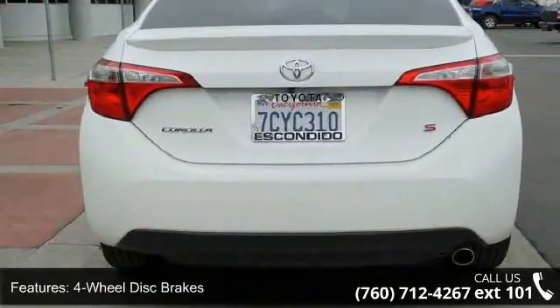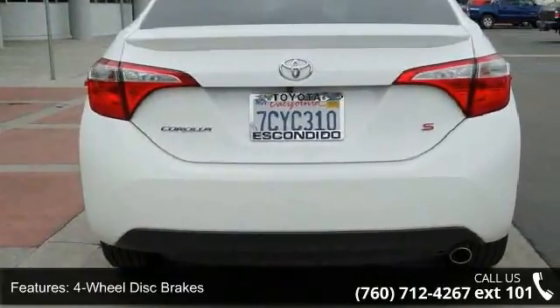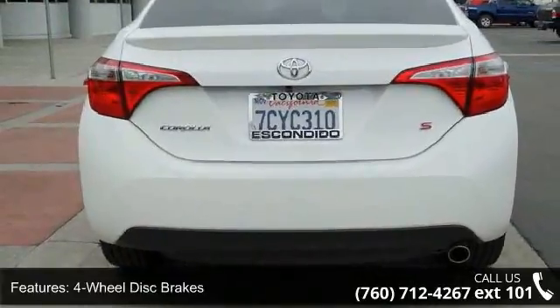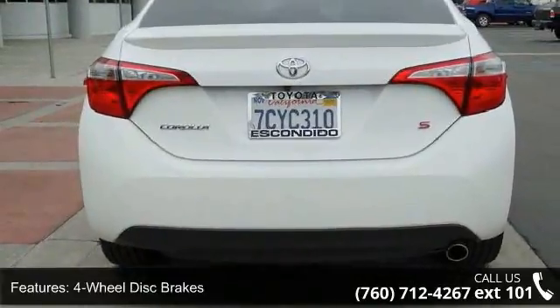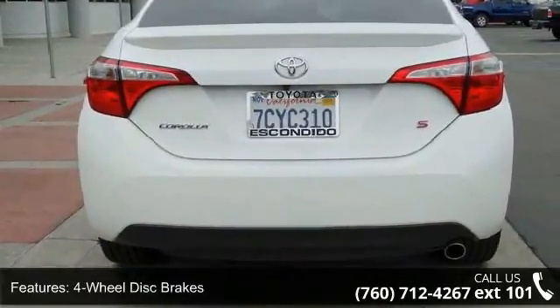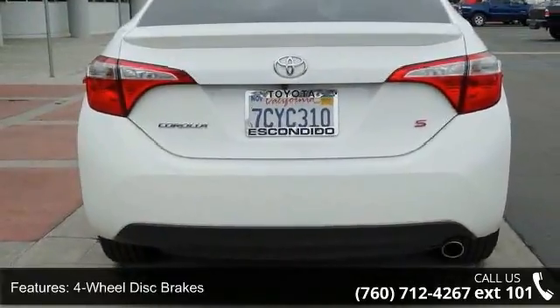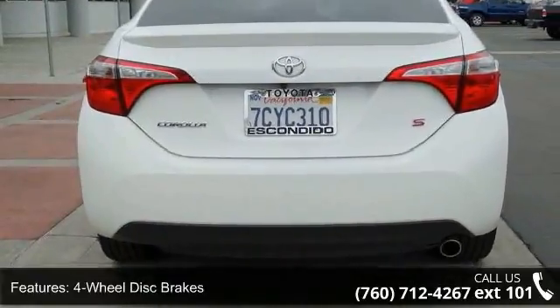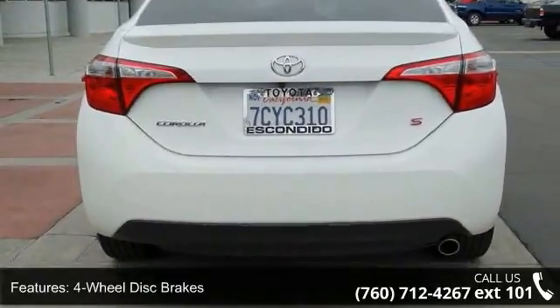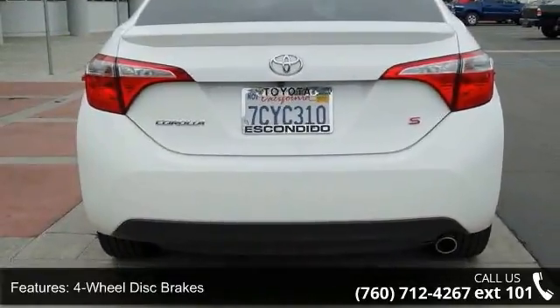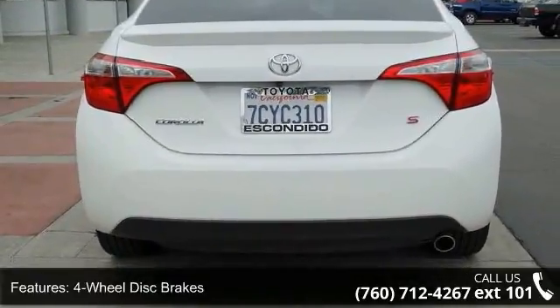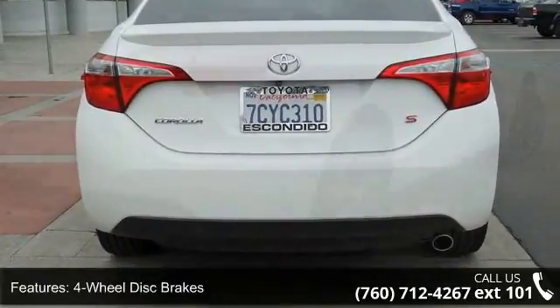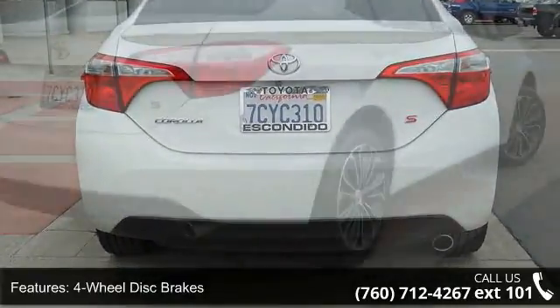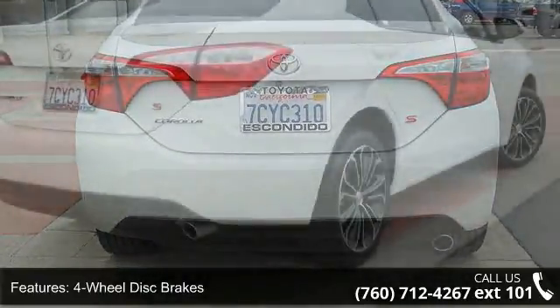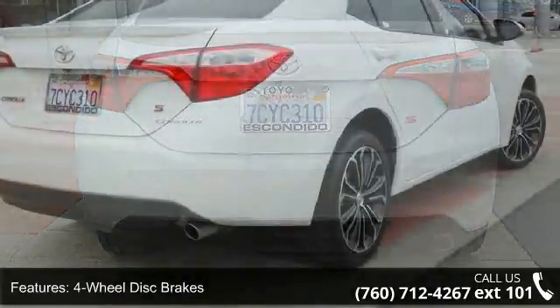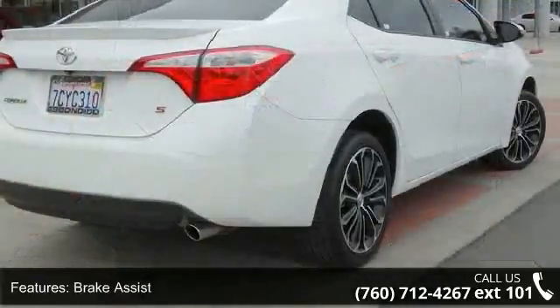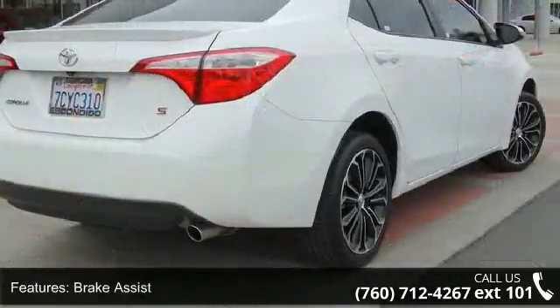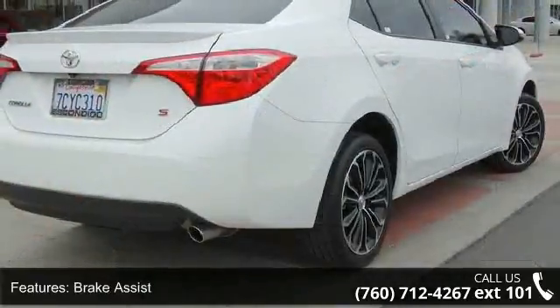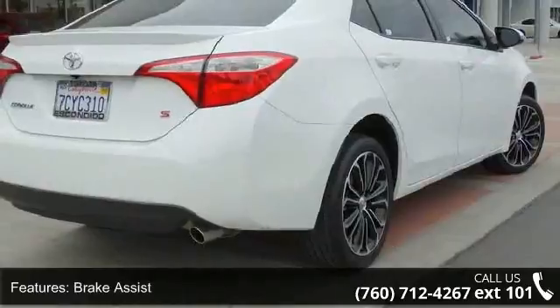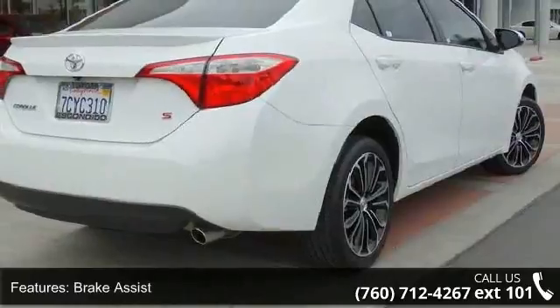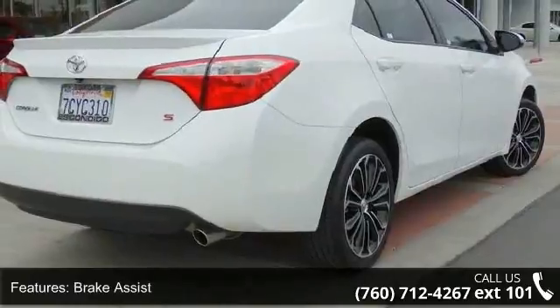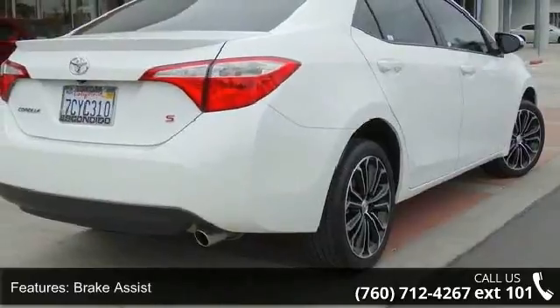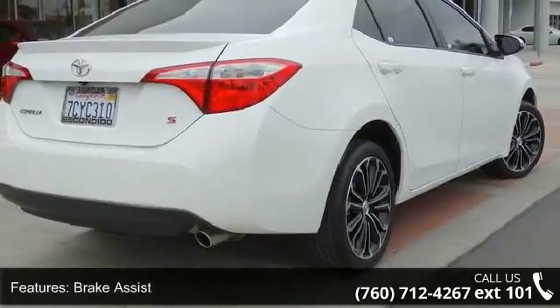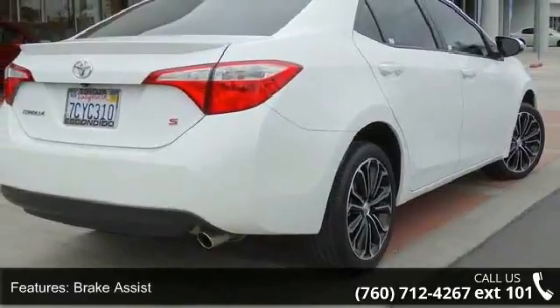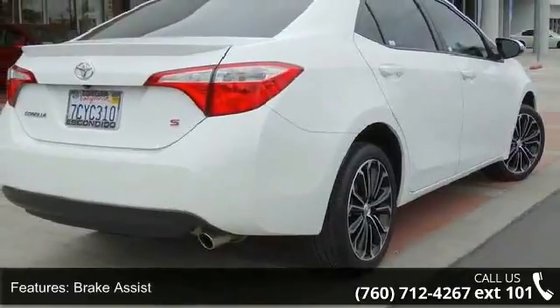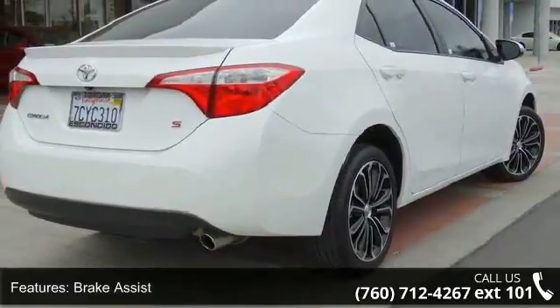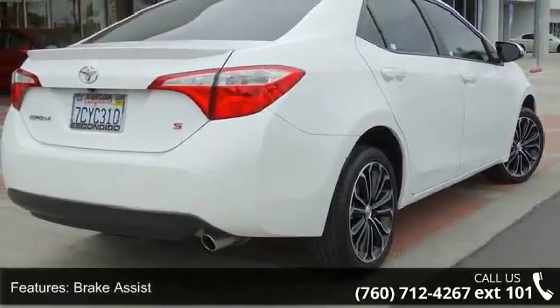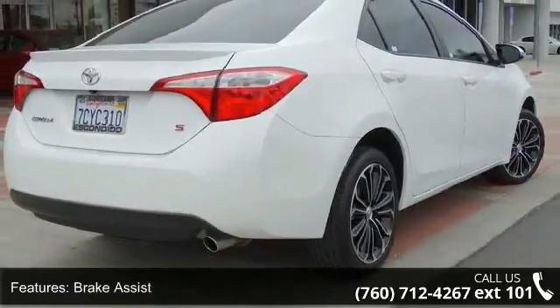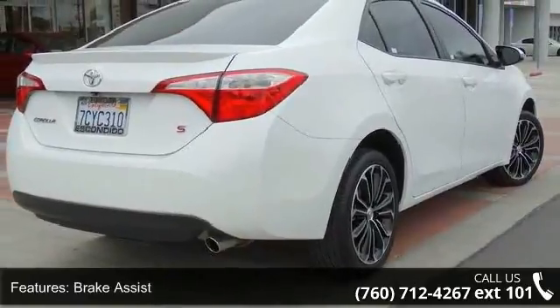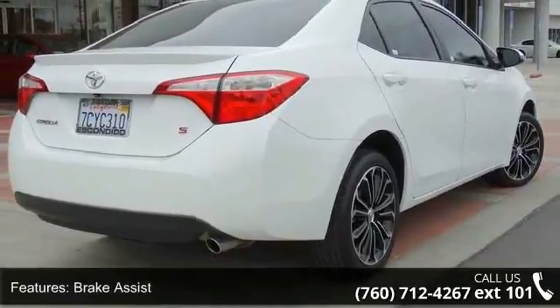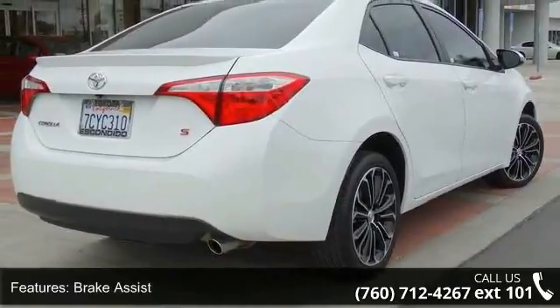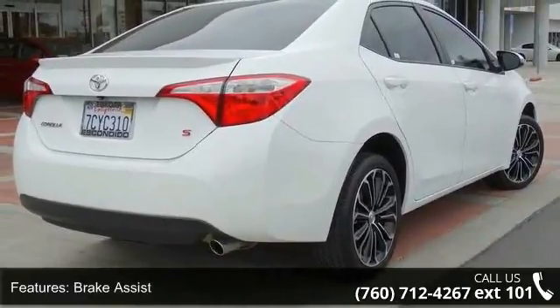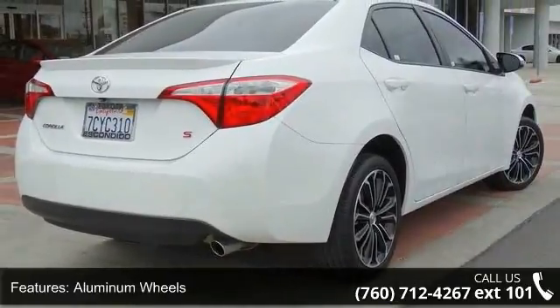This vehicle shows low mileage and does a smooth ride. Don't let this vehicle get away — call or click to schedule a test drive today.